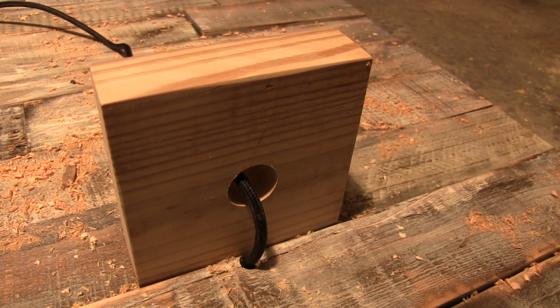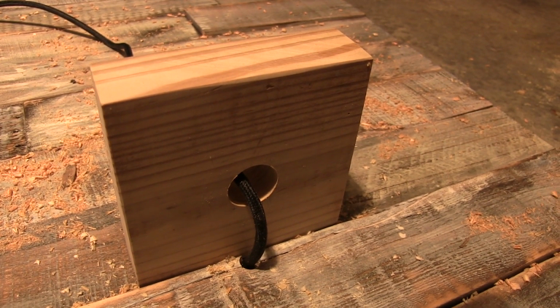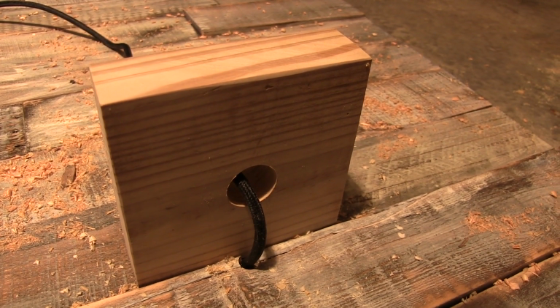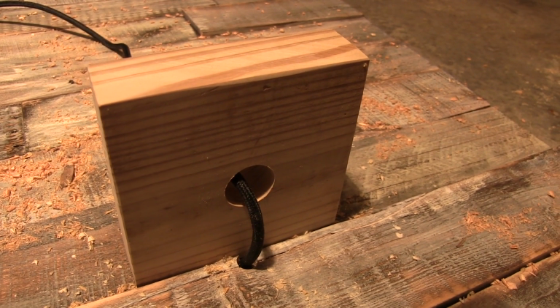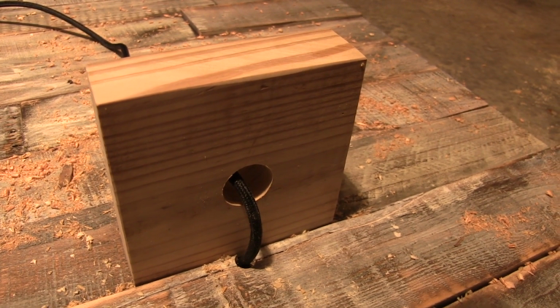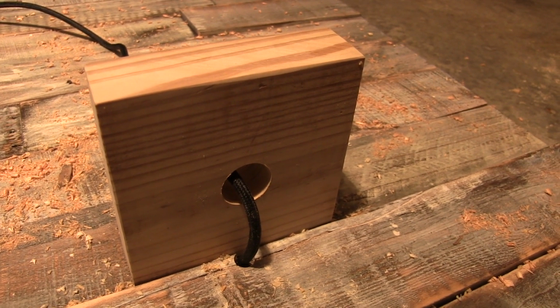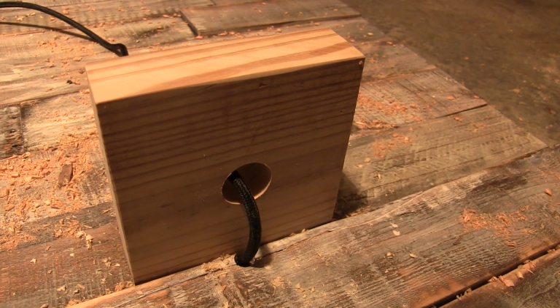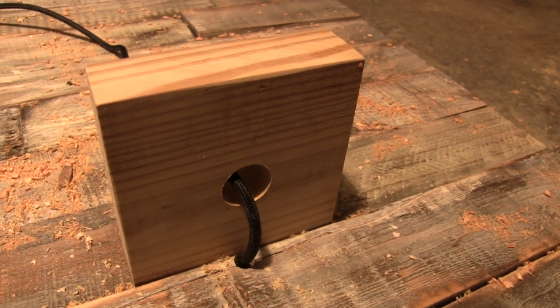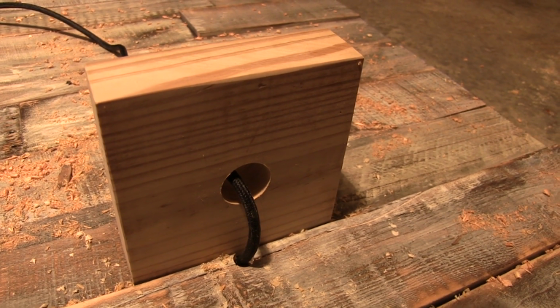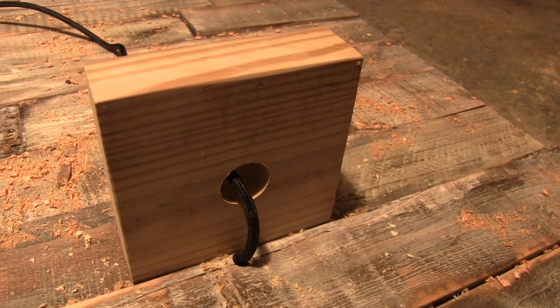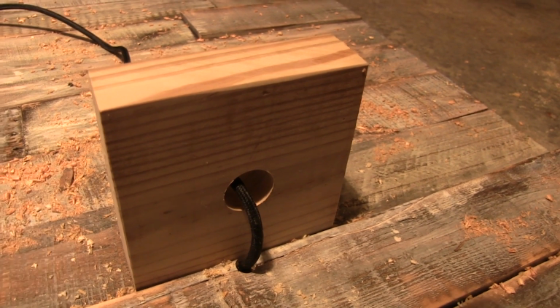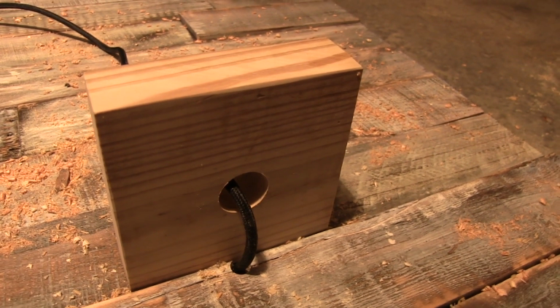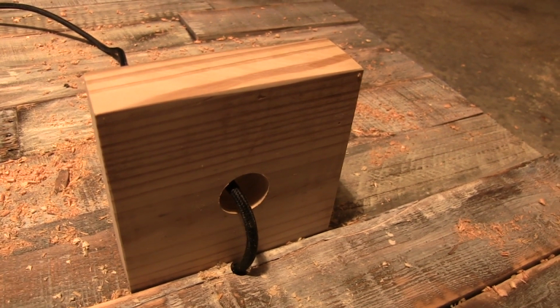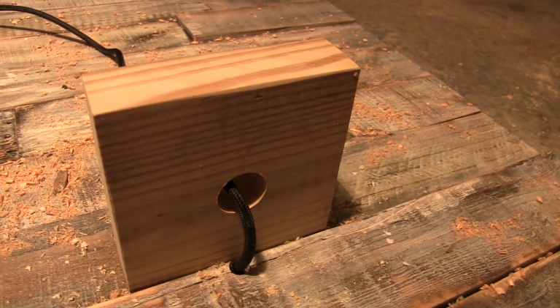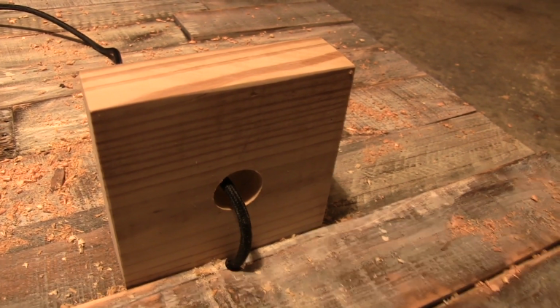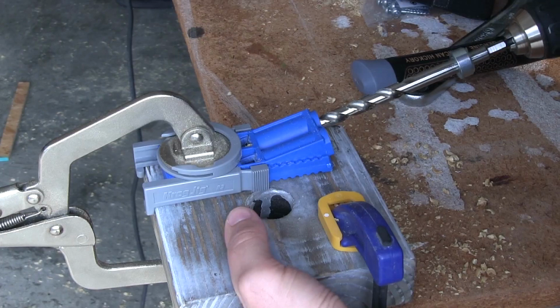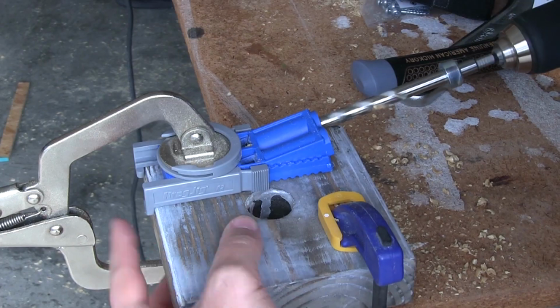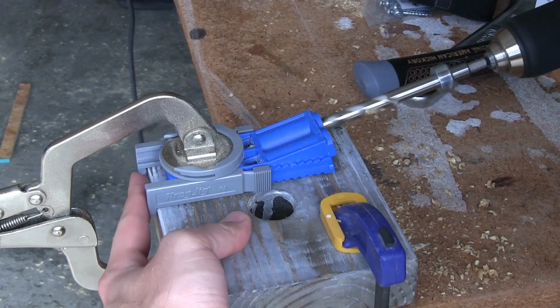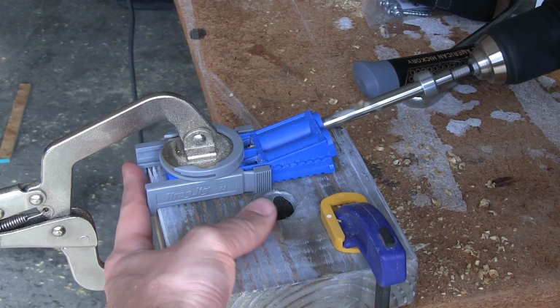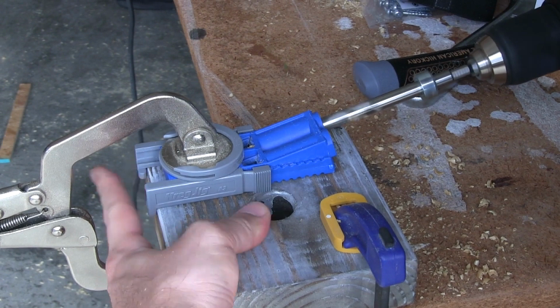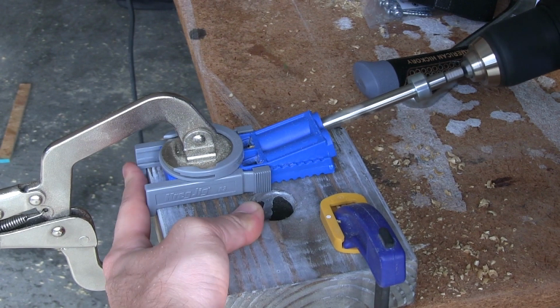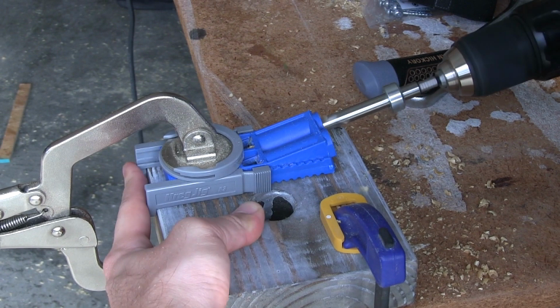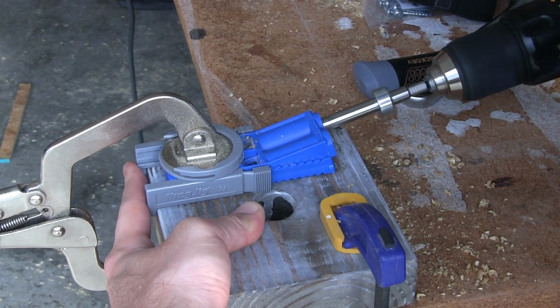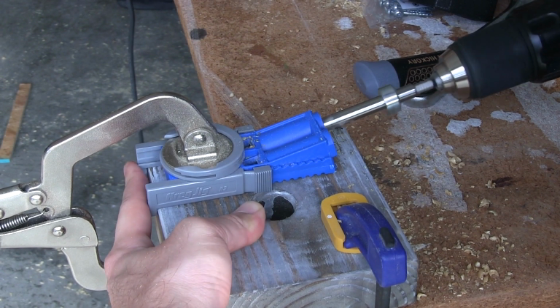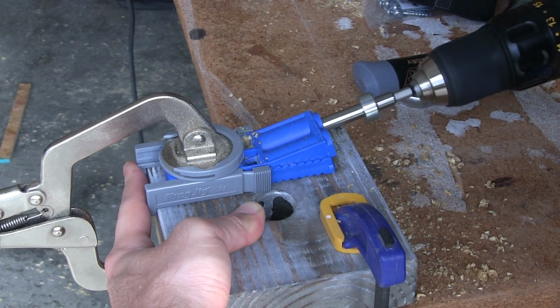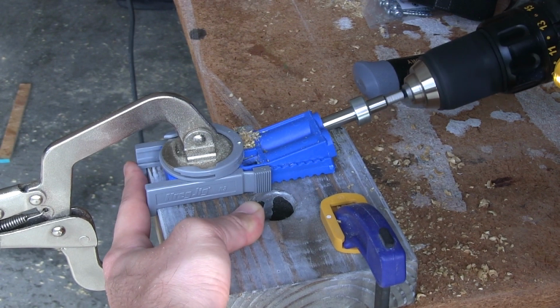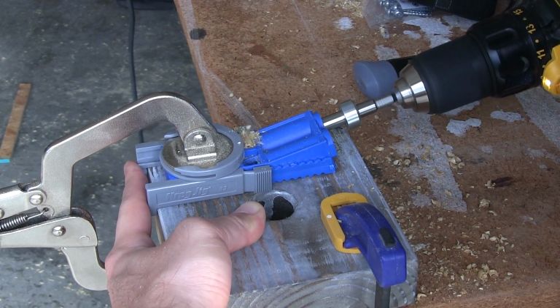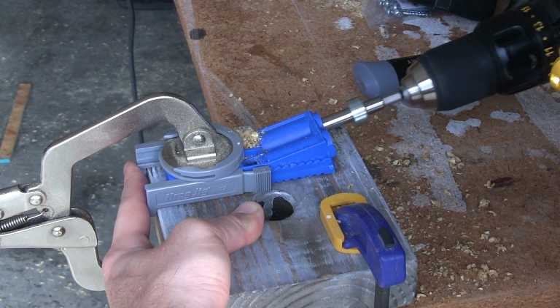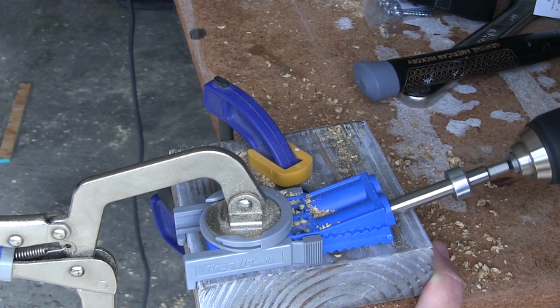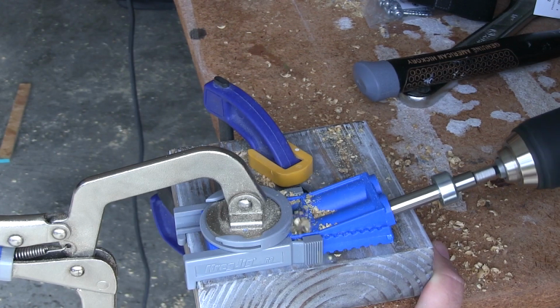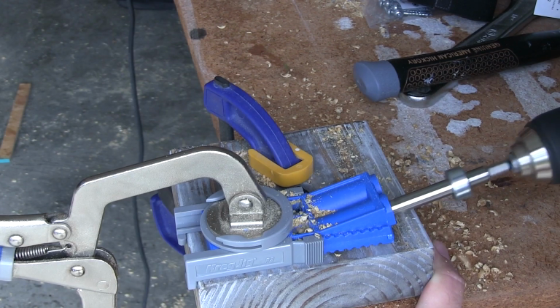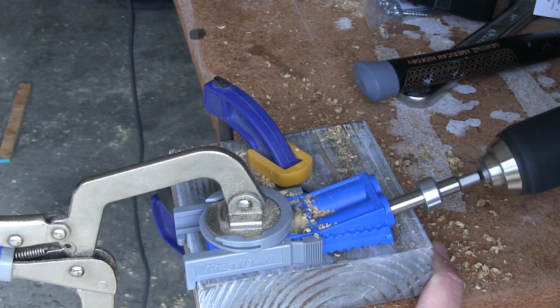I did a quick test to make sure it all looked right, and then after matching the finish to the pallets I used a couple of pocket holes to mount the blocks in place.